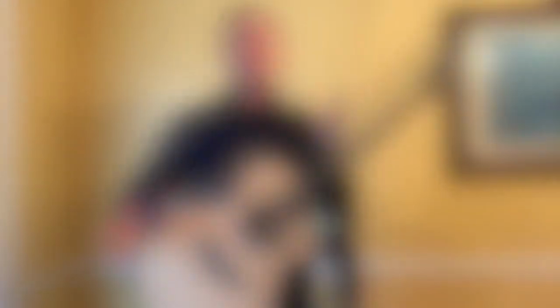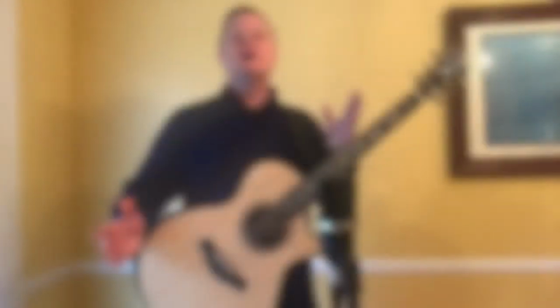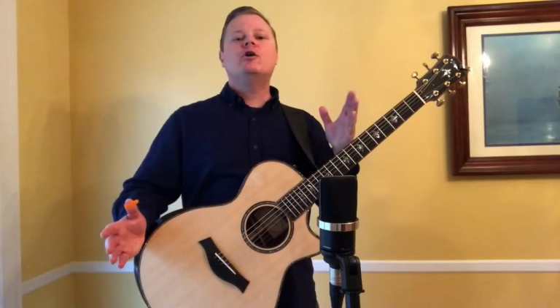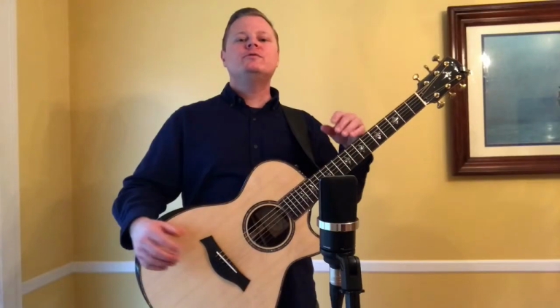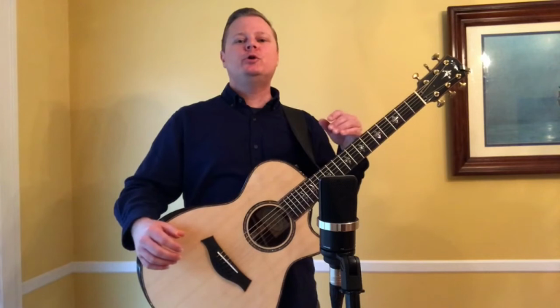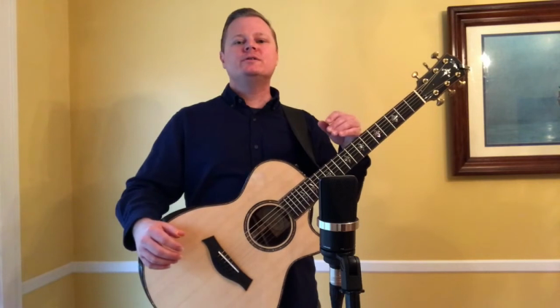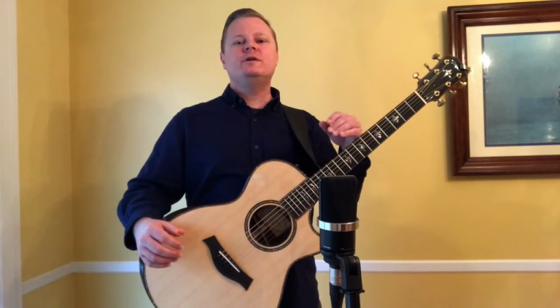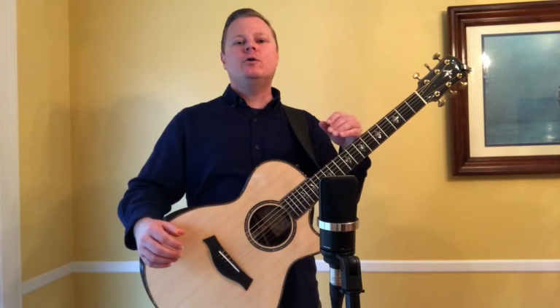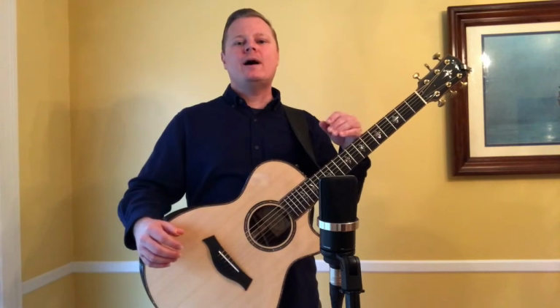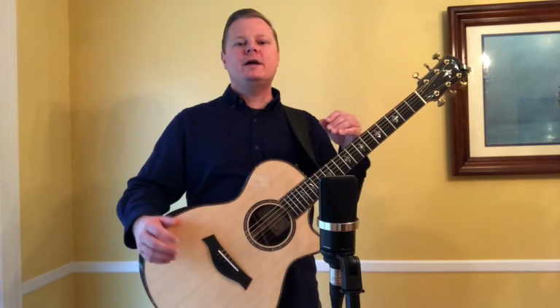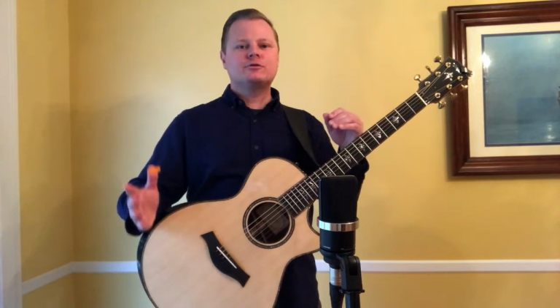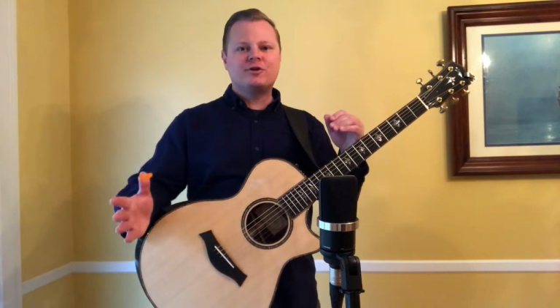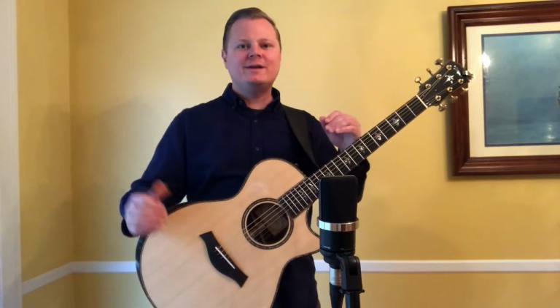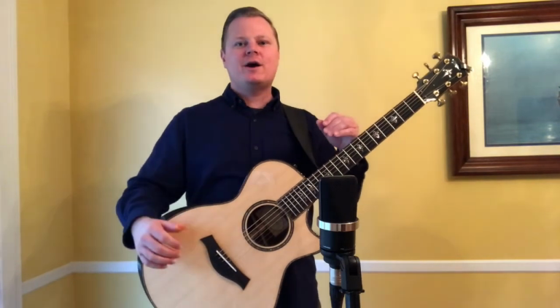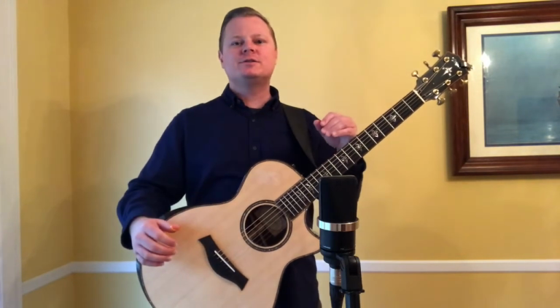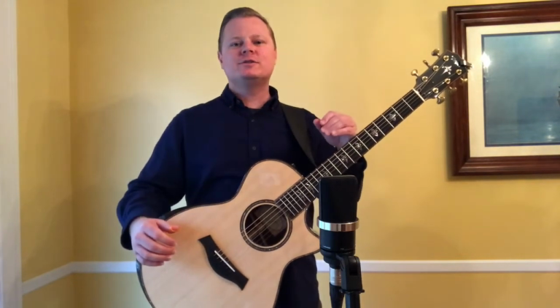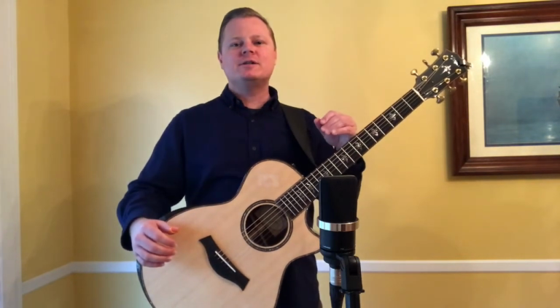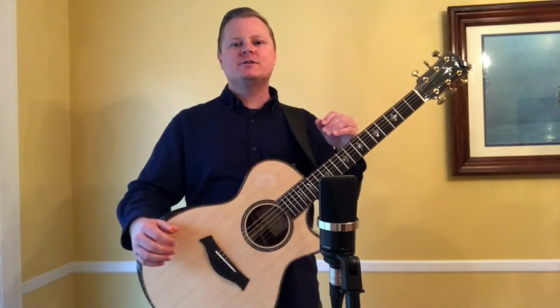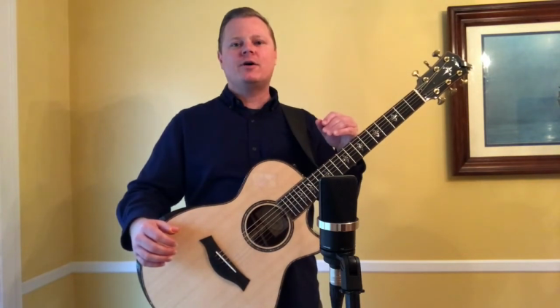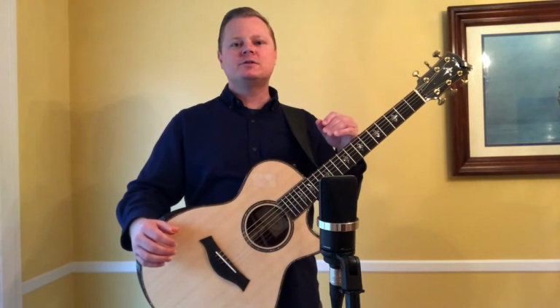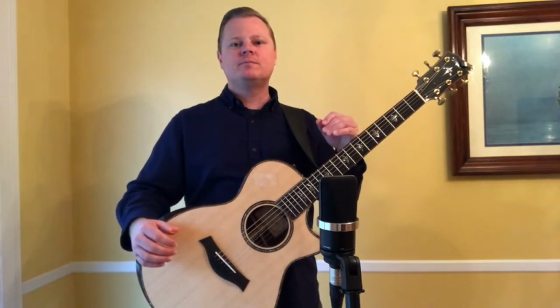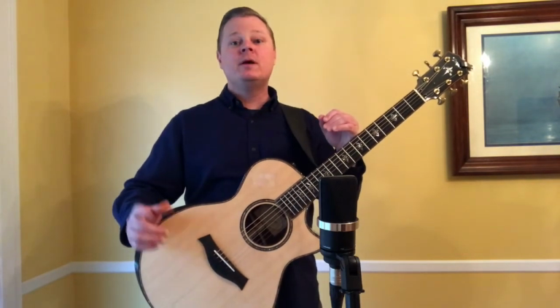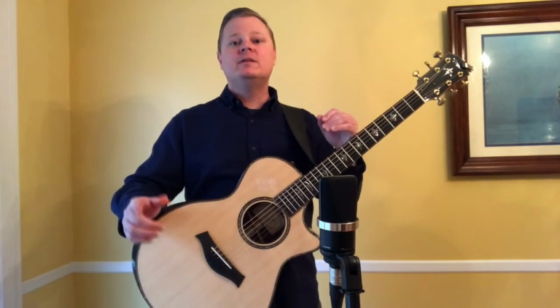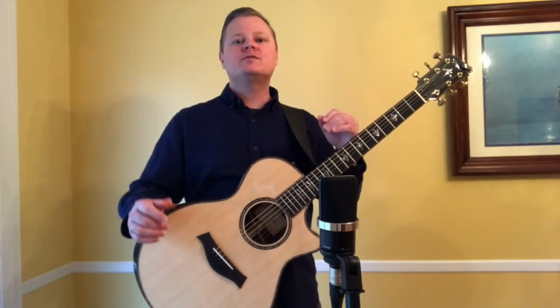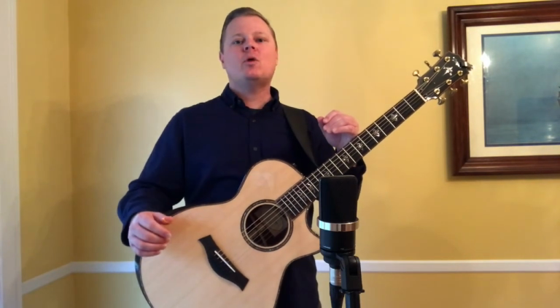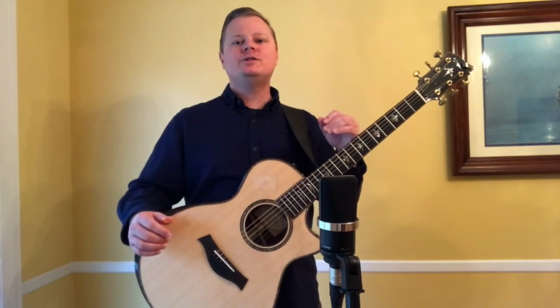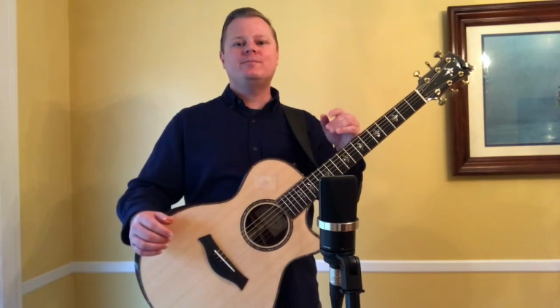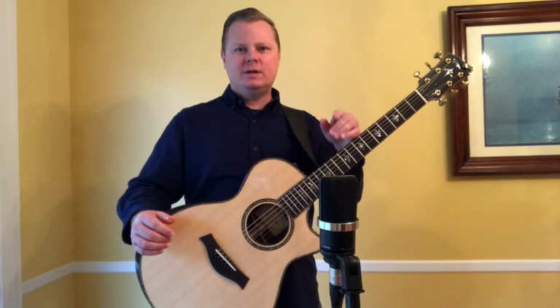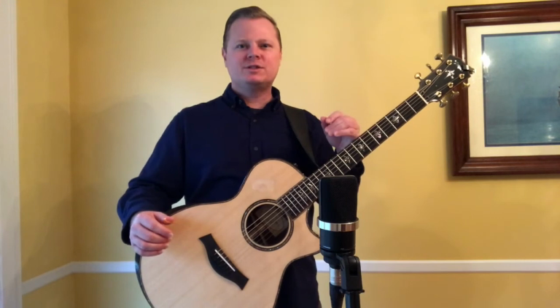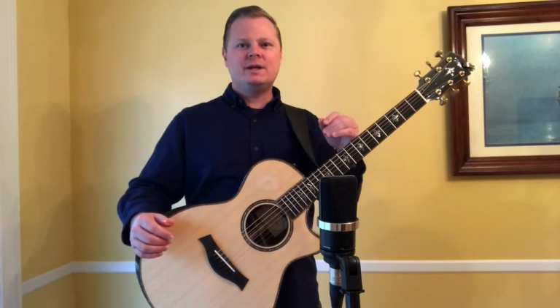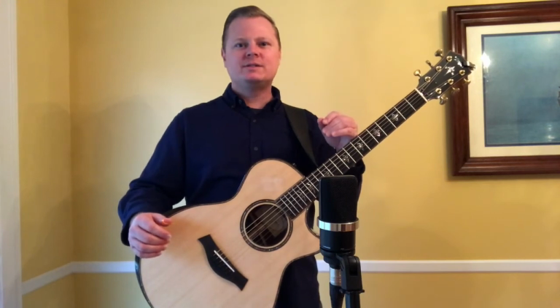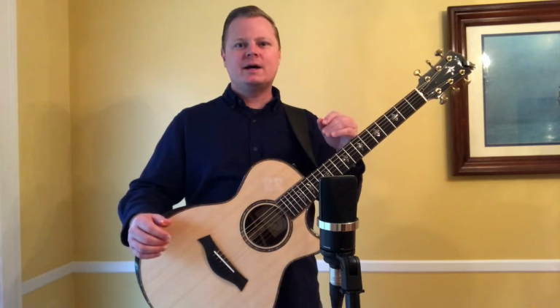I hope you've enjoyed this video about Taylor's Grand Concert-sized guitars. Thanks for watching, and I'll see you next time.